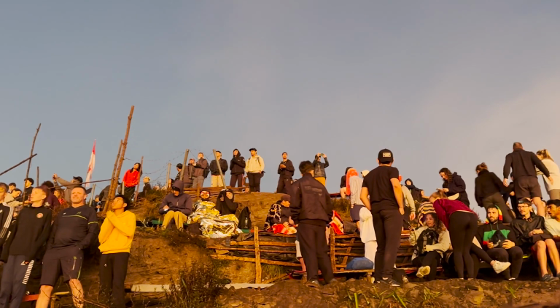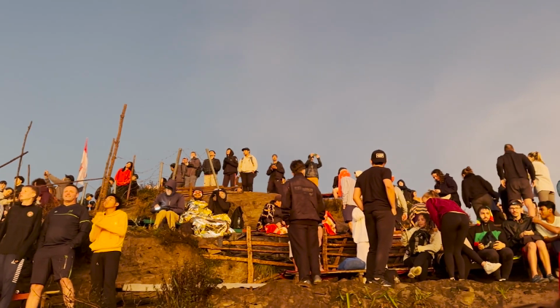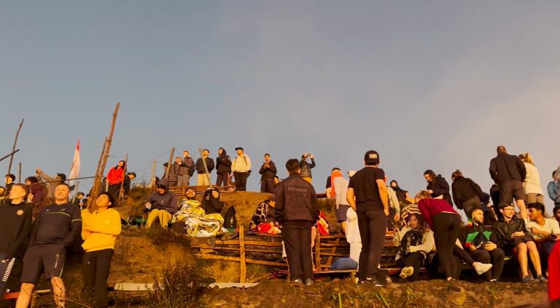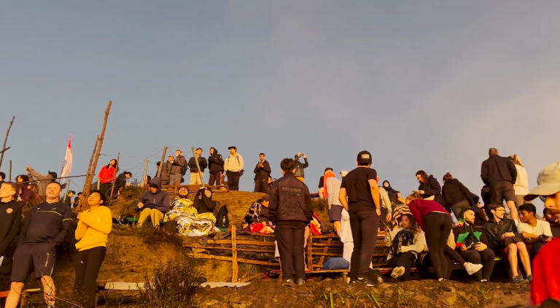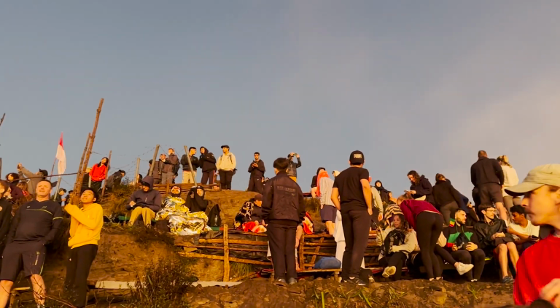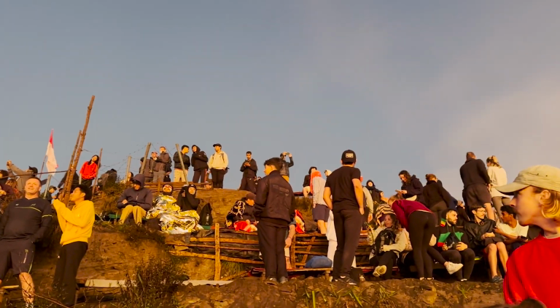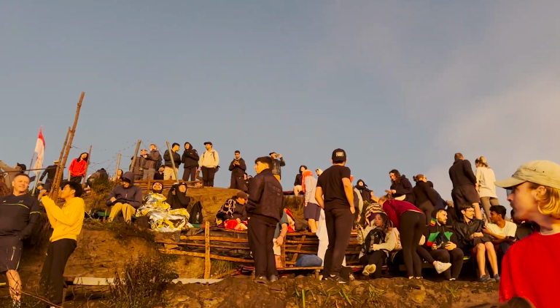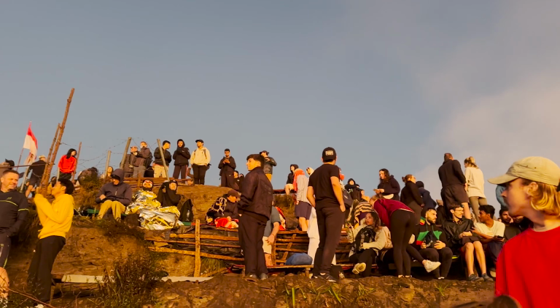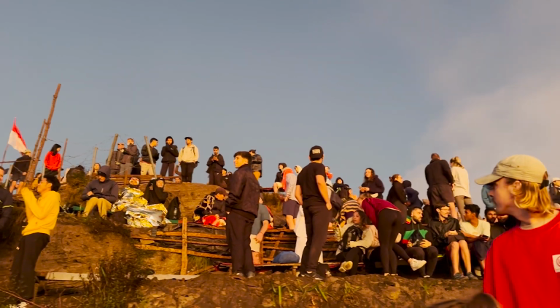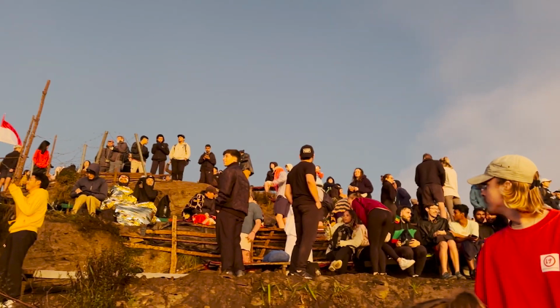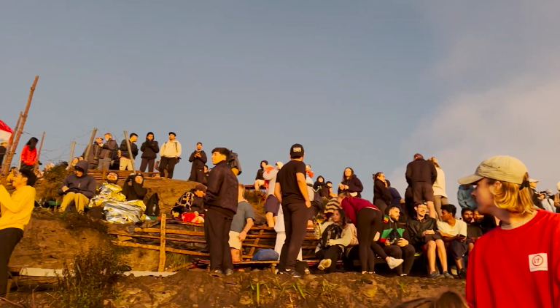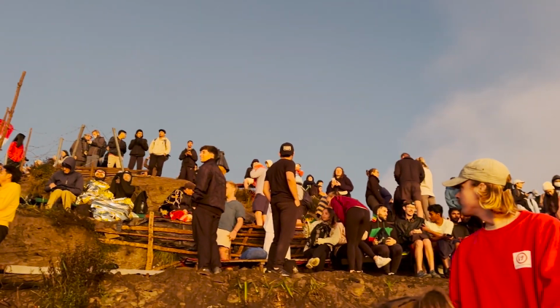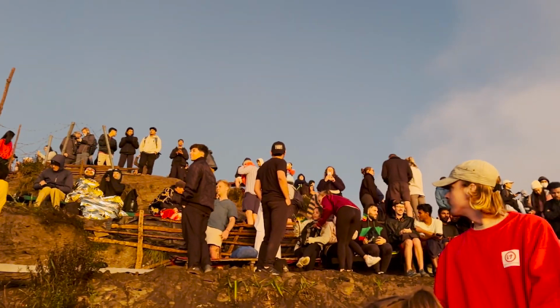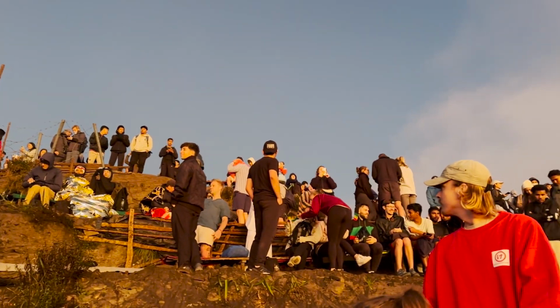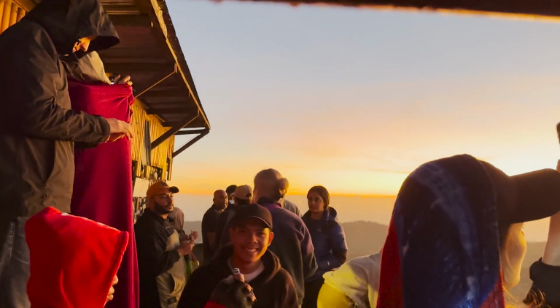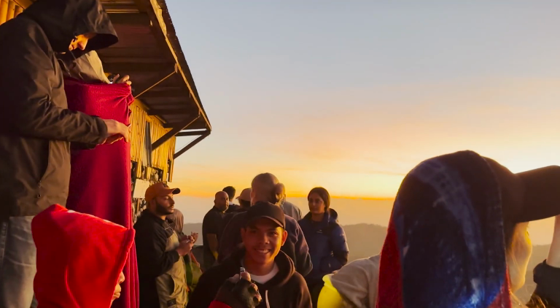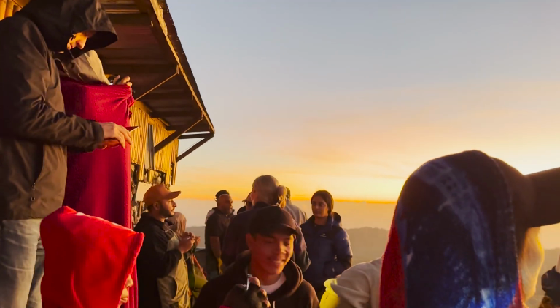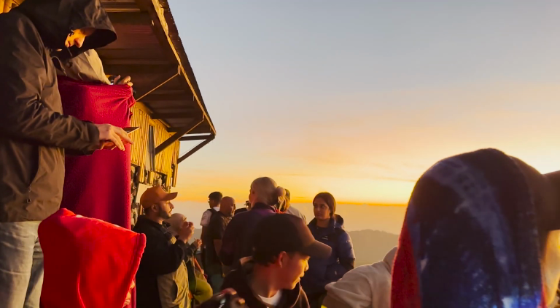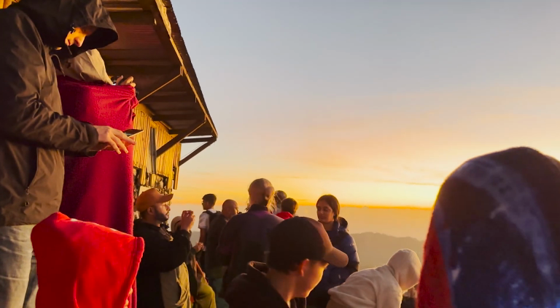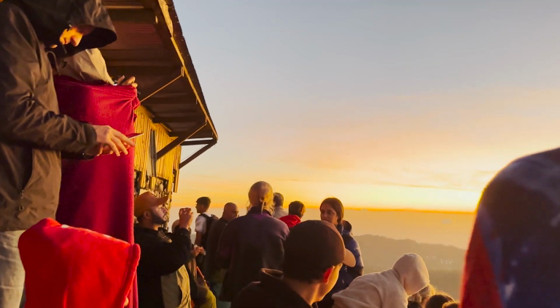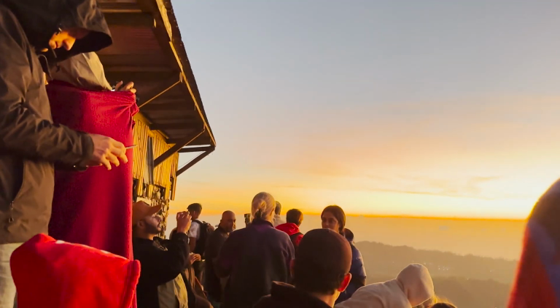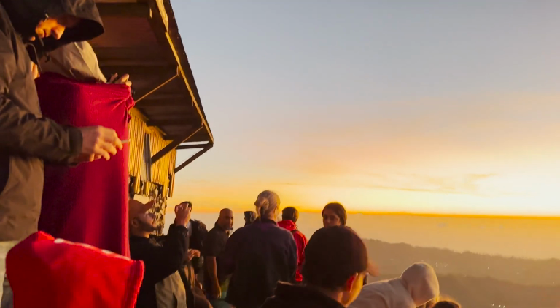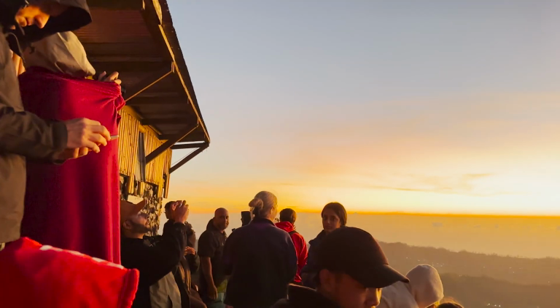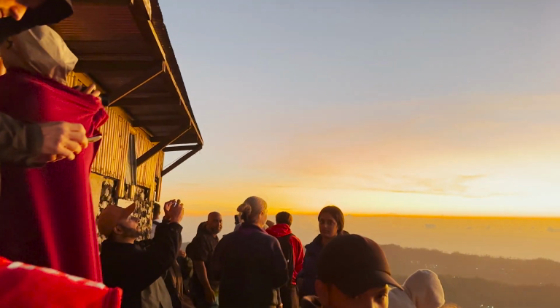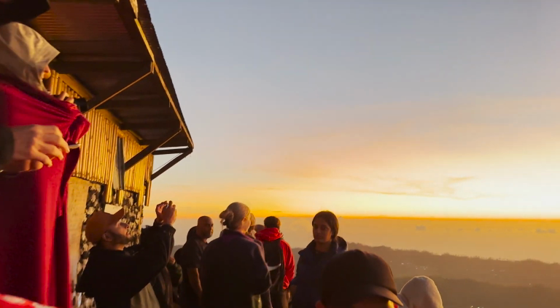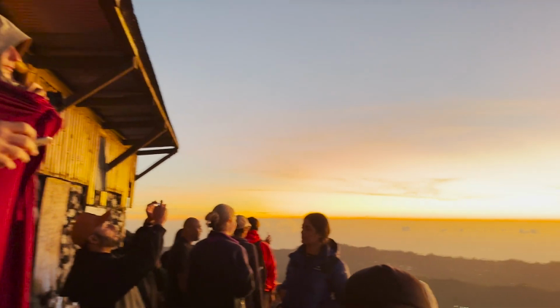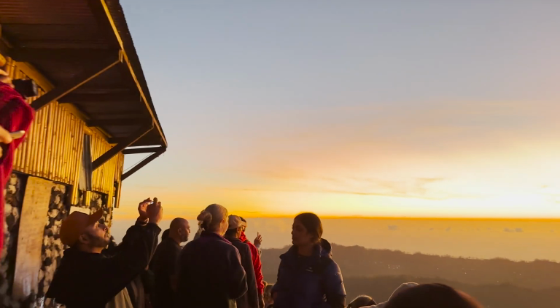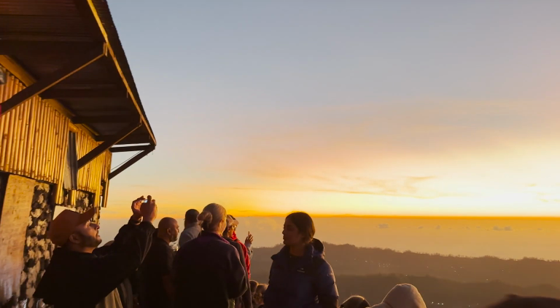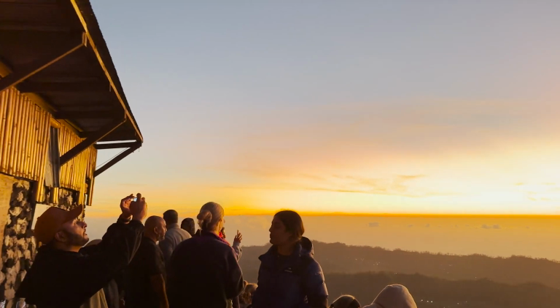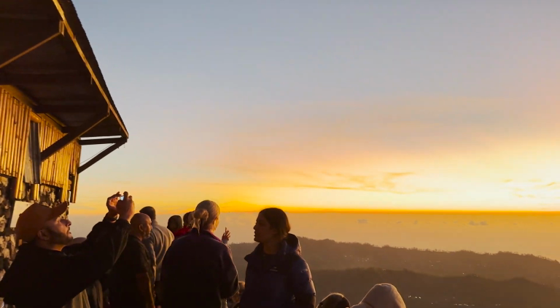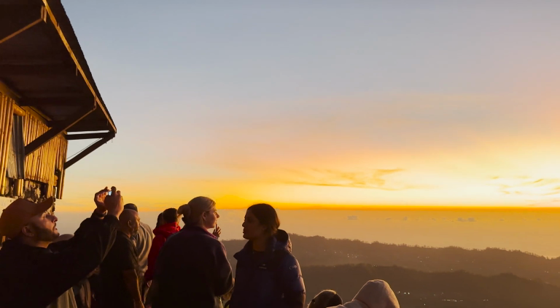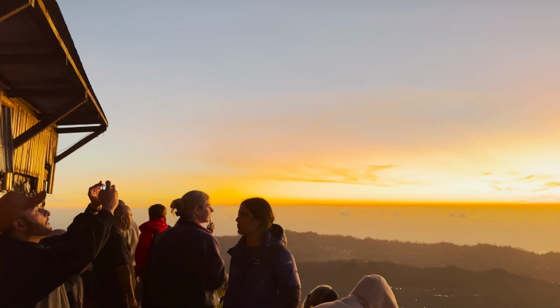It can be quite chilly at the summit before sunrise, so it's a good idea to bring extra layers to keep warm while waiting for the sun to come up.